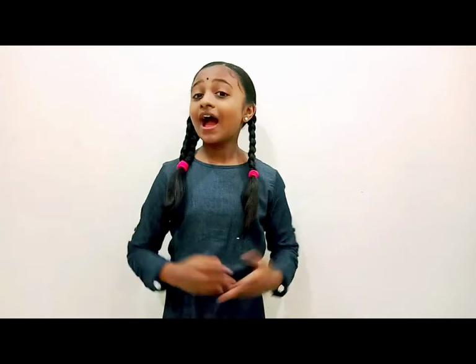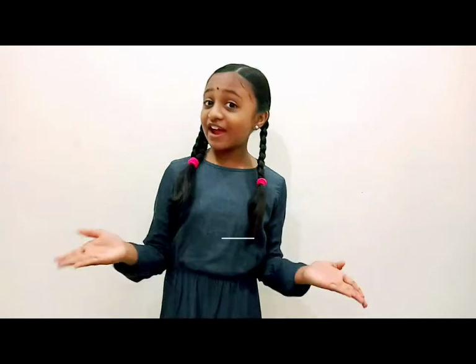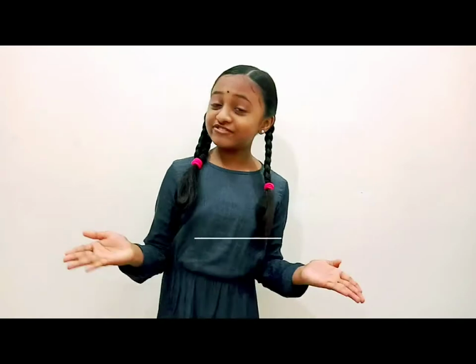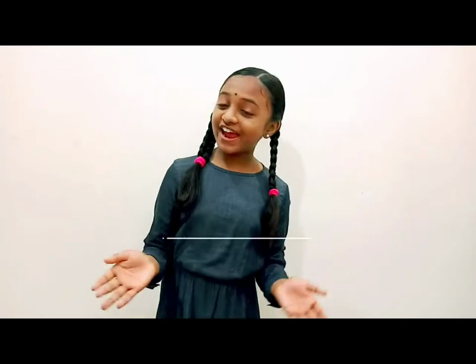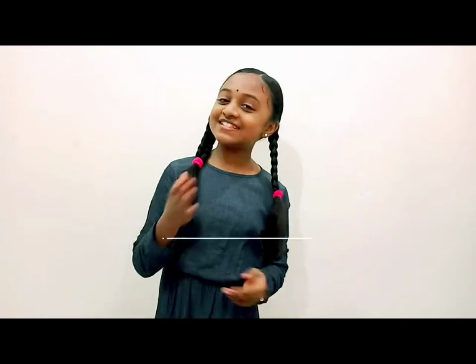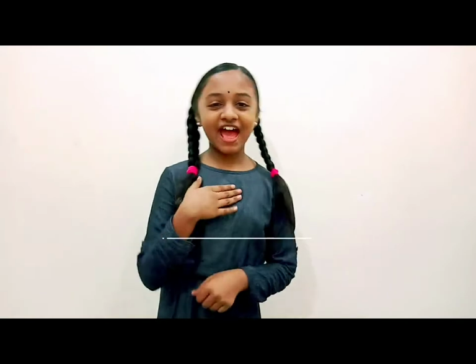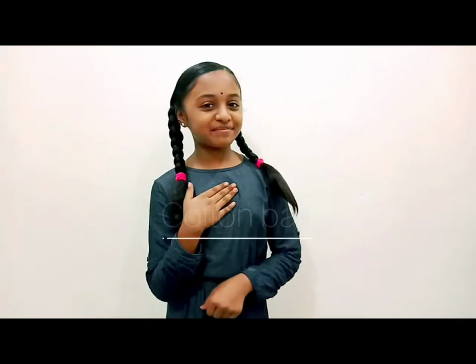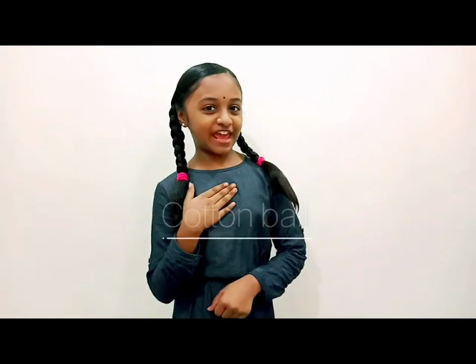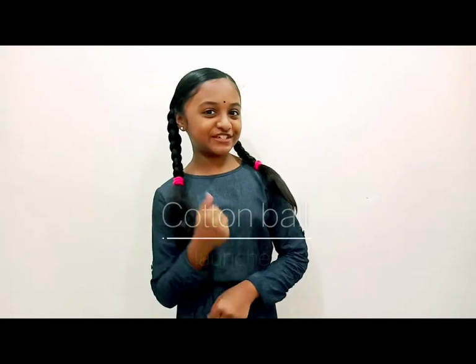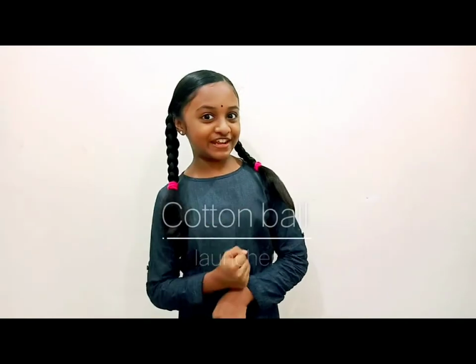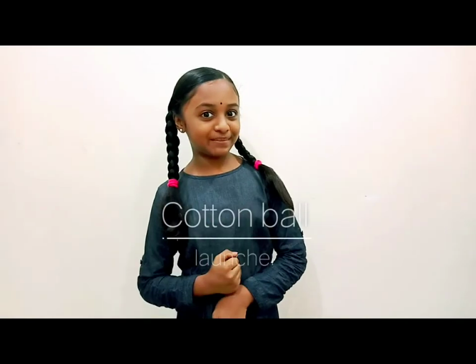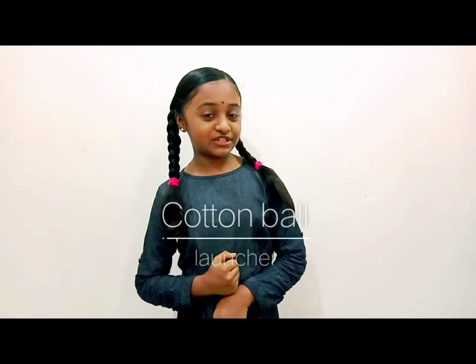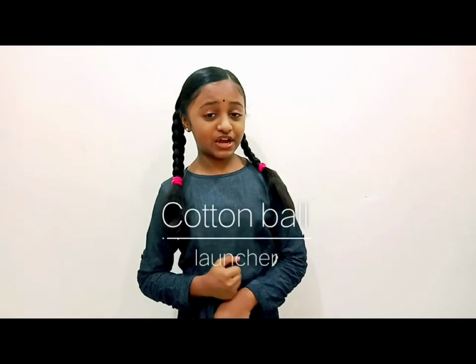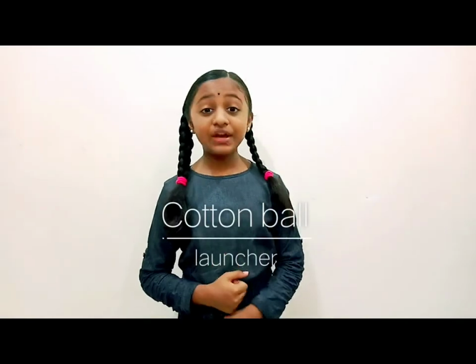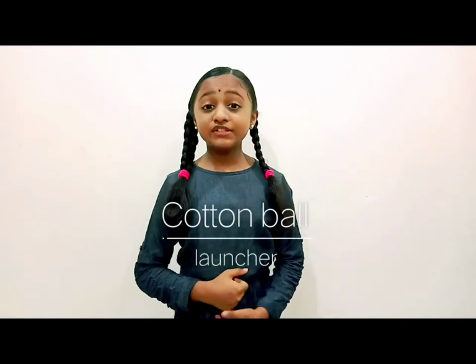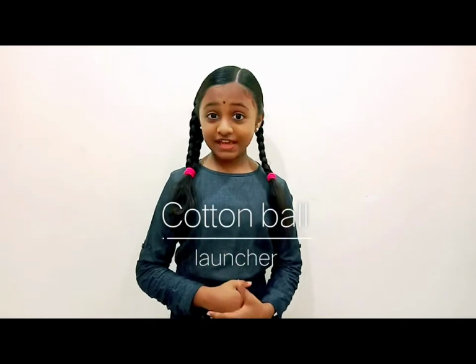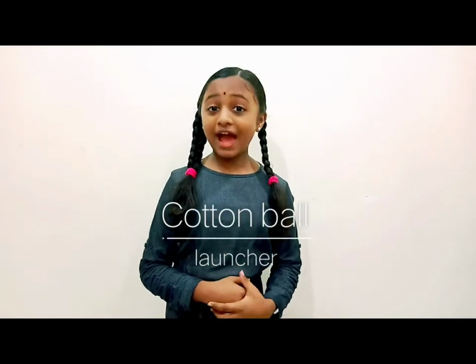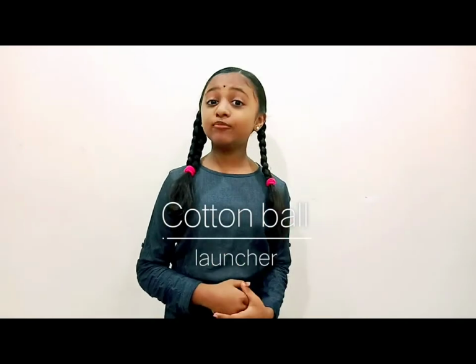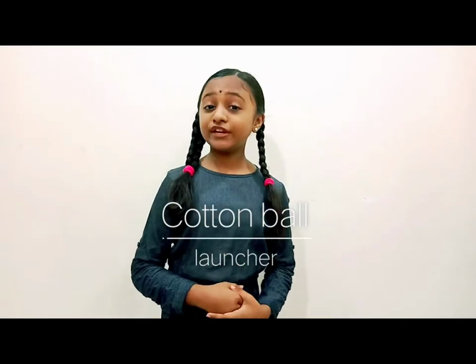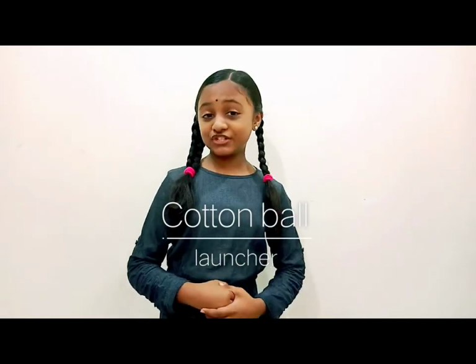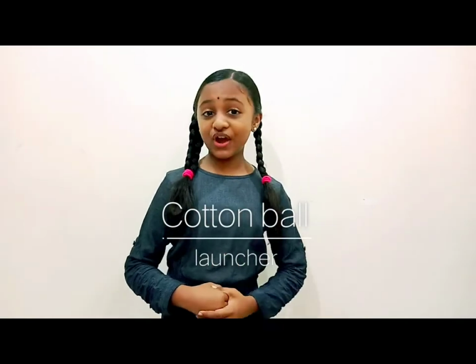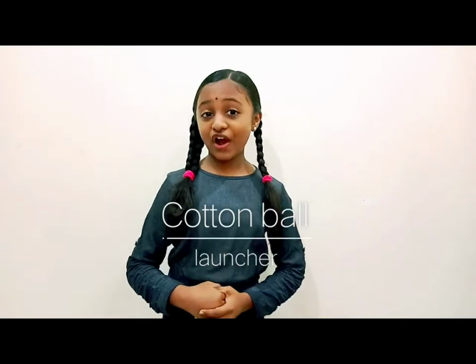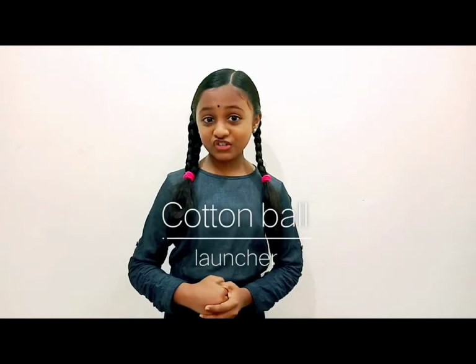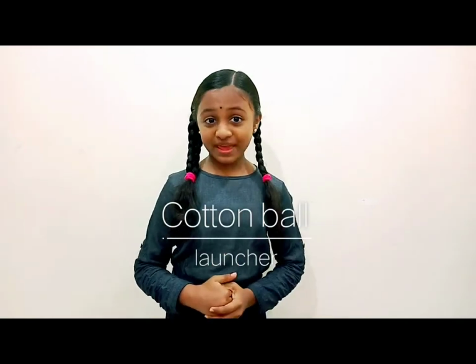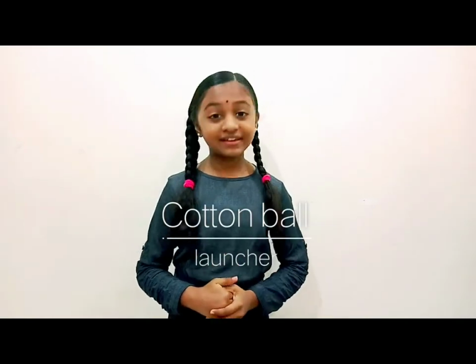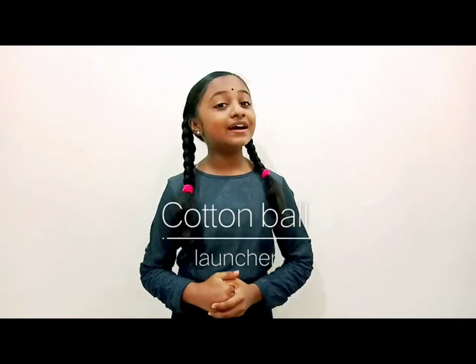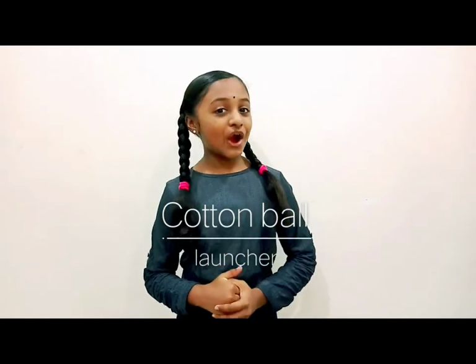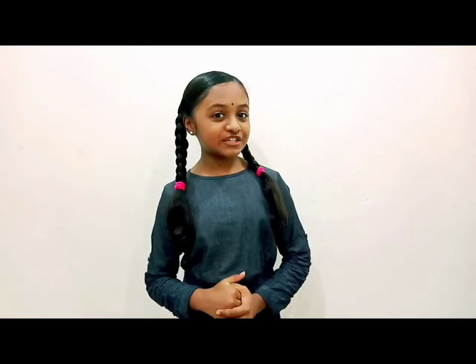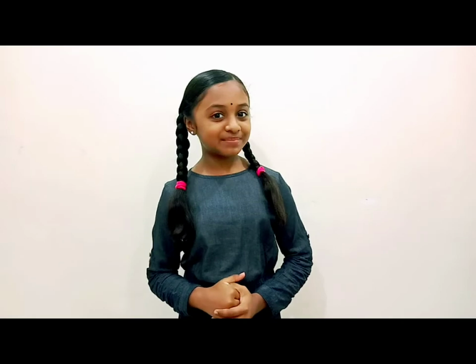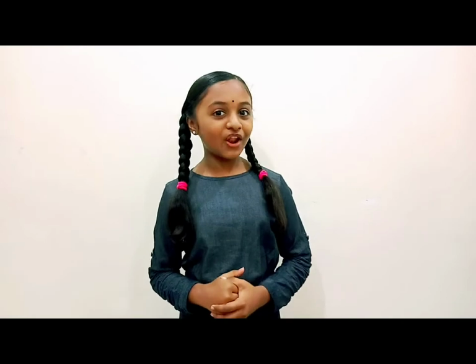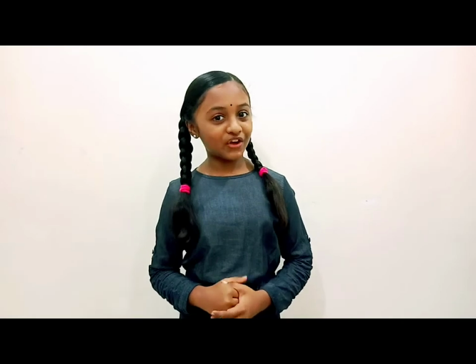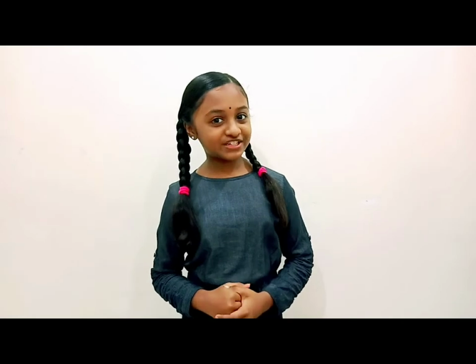Hi friends, I am Keshini Rameshra. Today I am going to show how to make a cotton ball launcher.